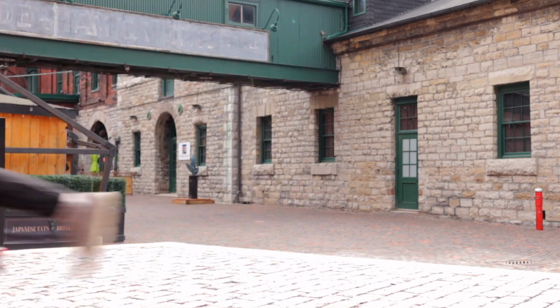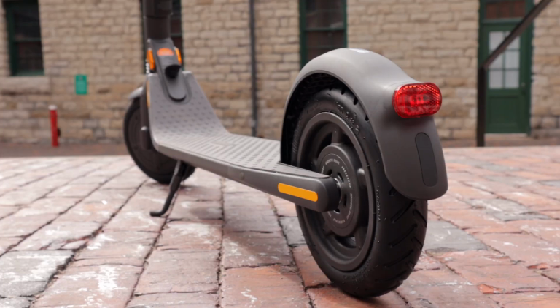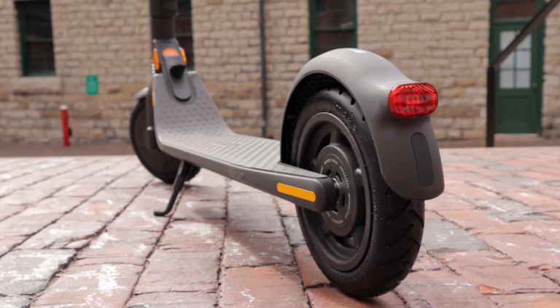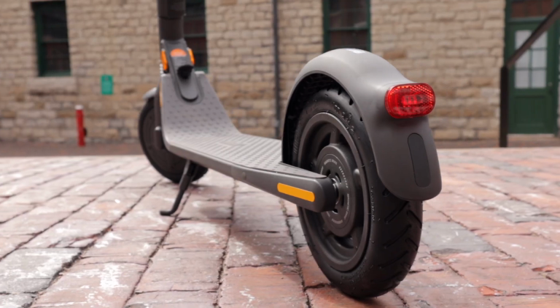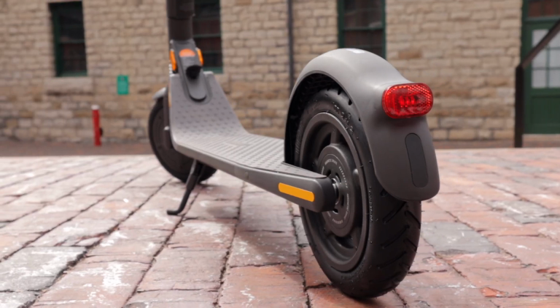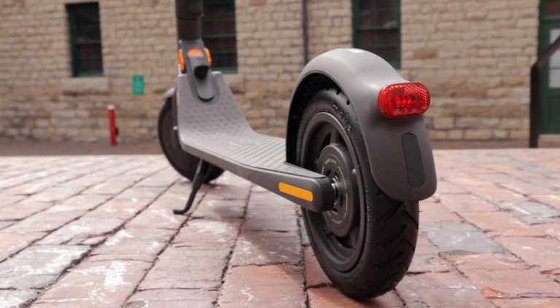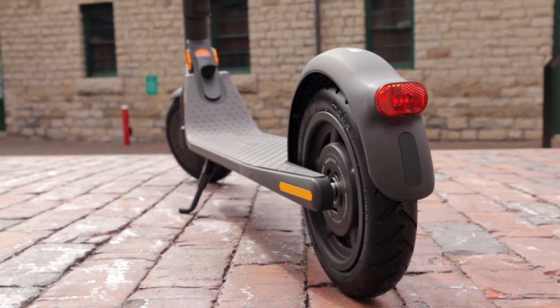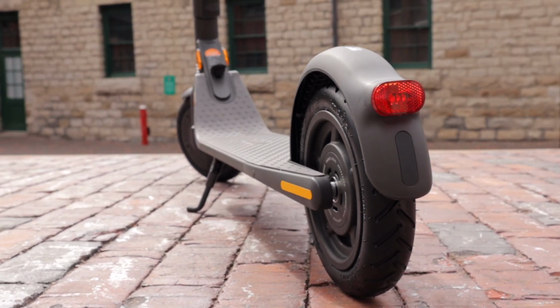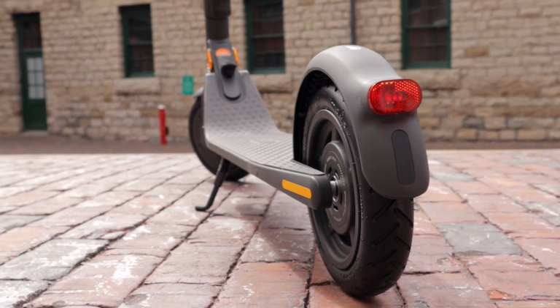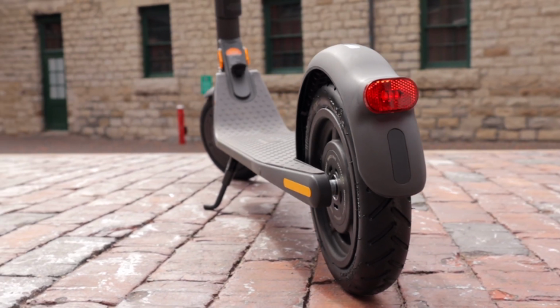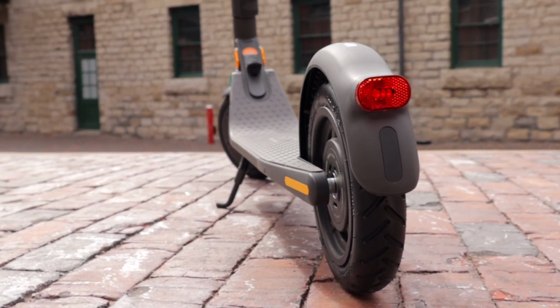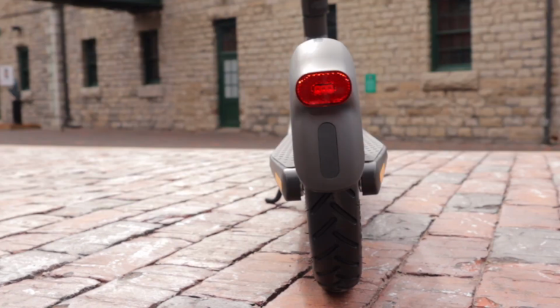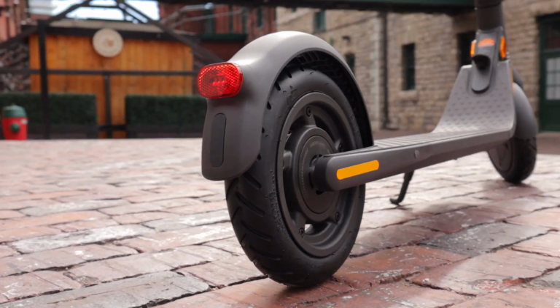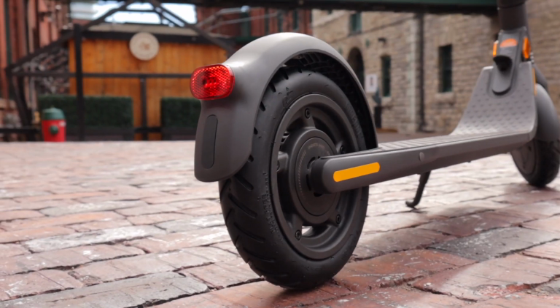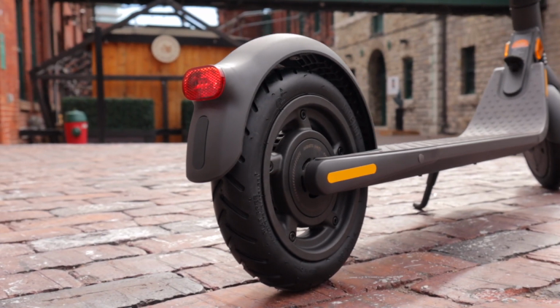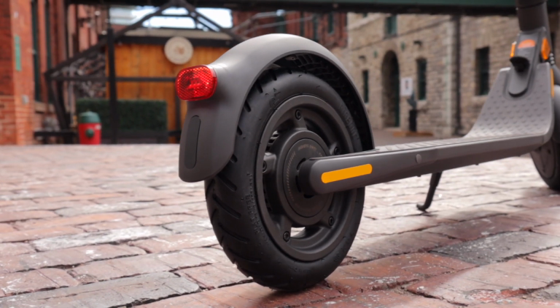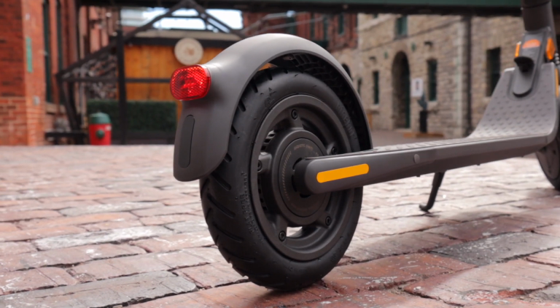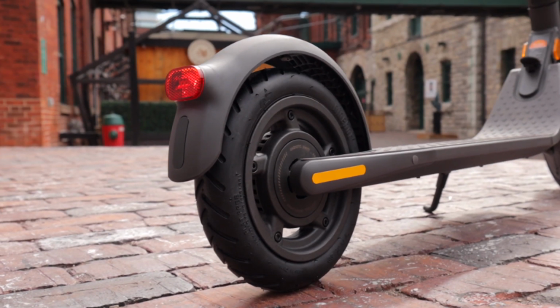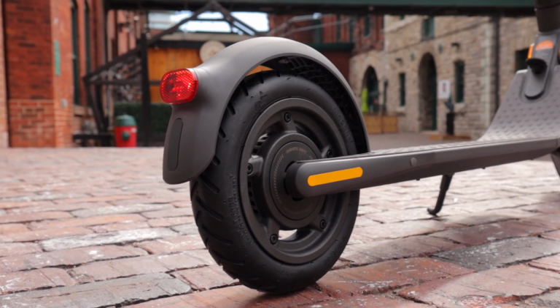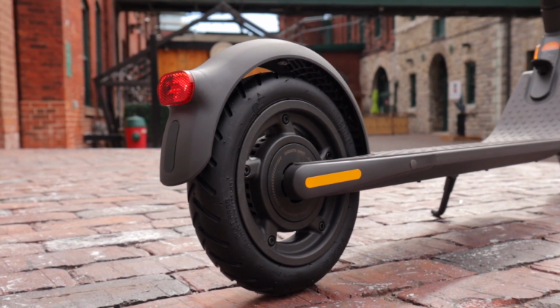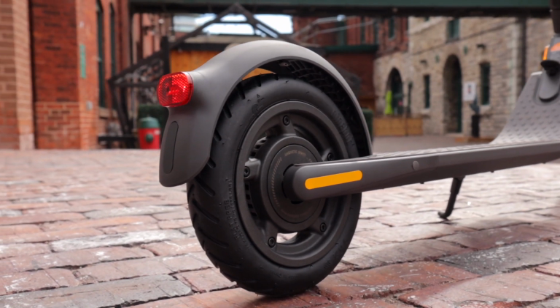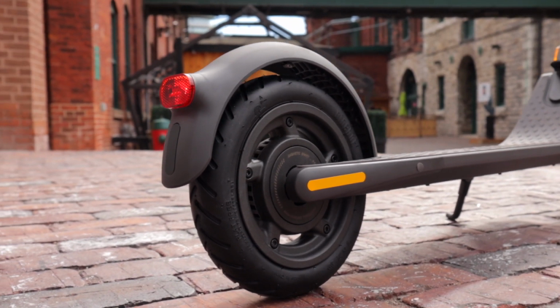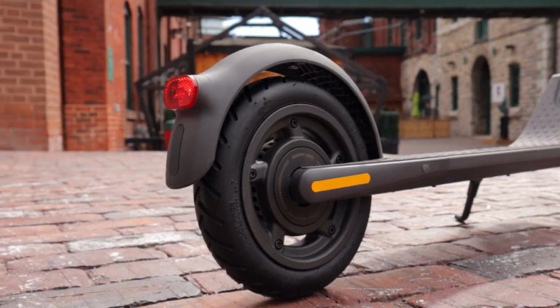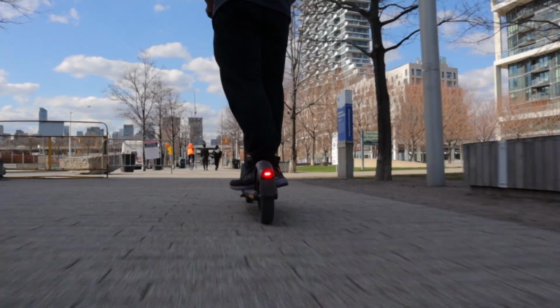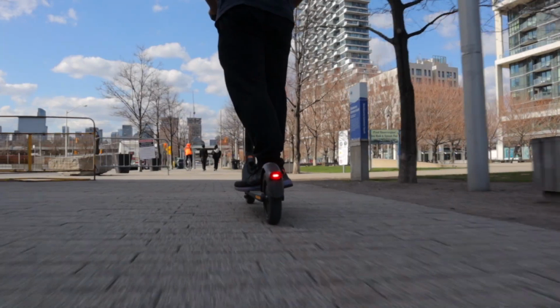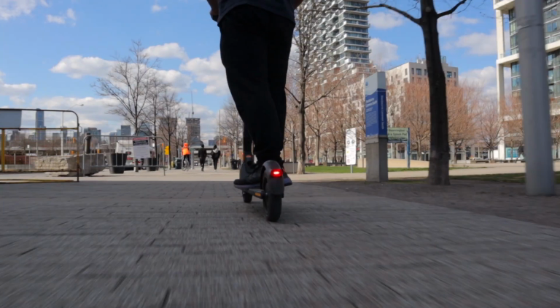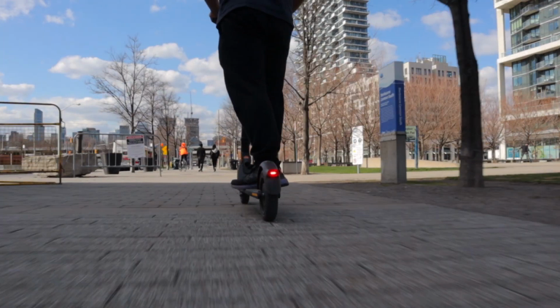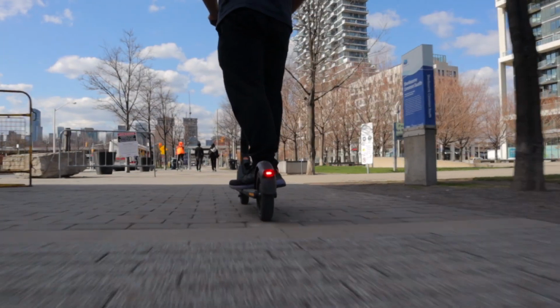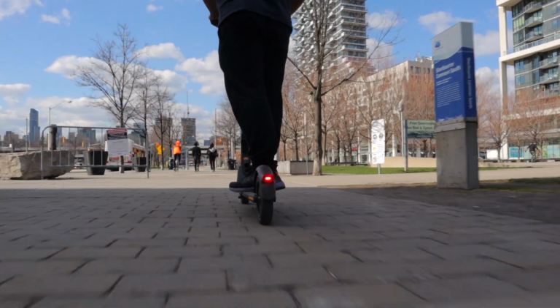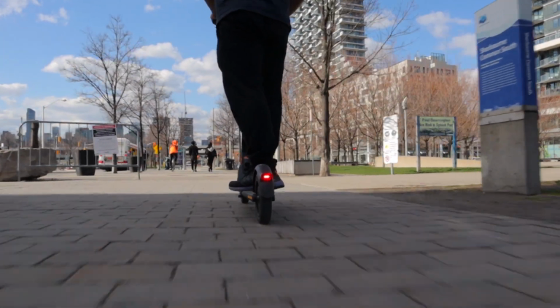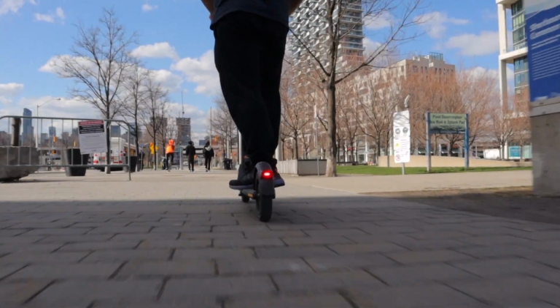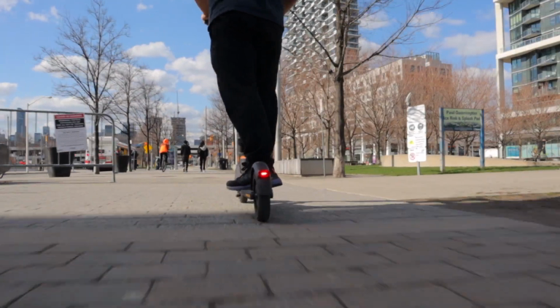The rear fender on the E45 wraps all the way around the rear tire, and you have a rear taillight.